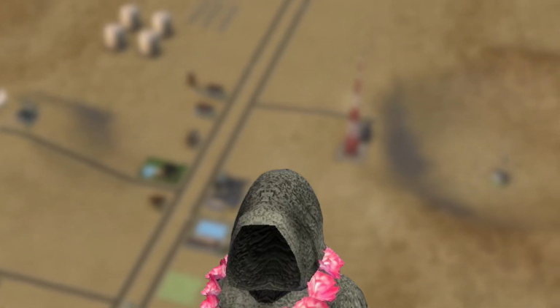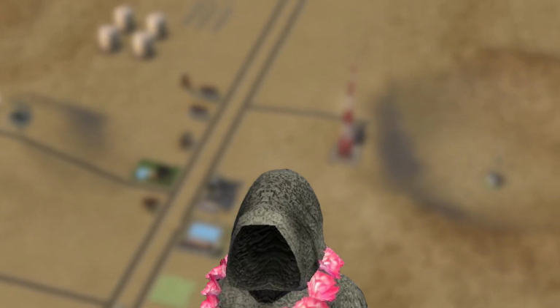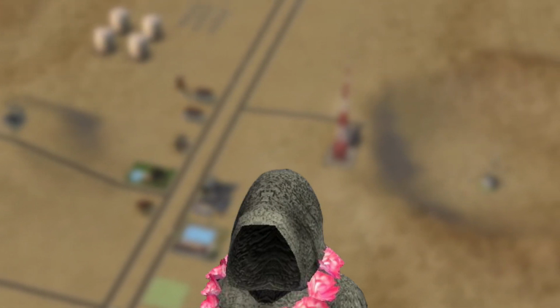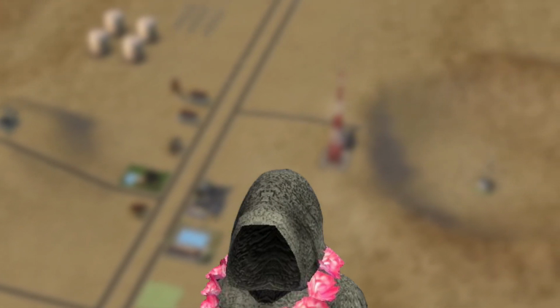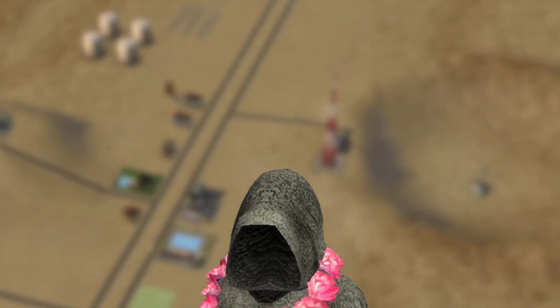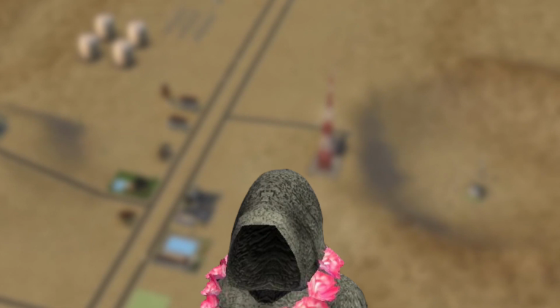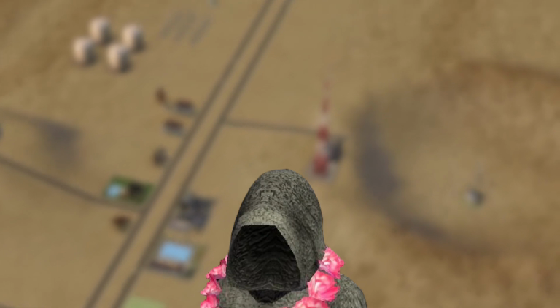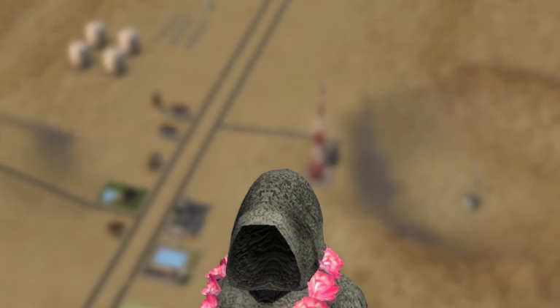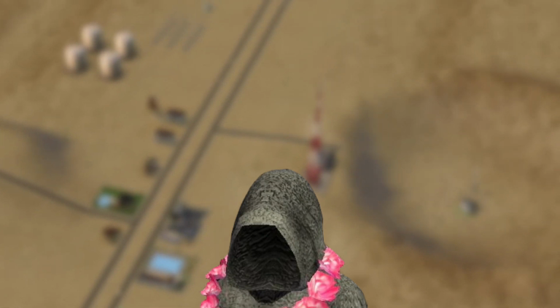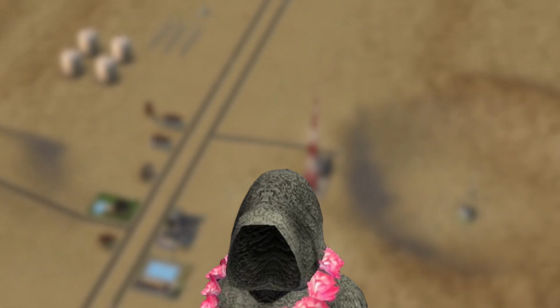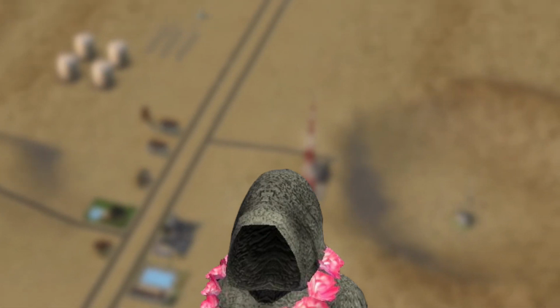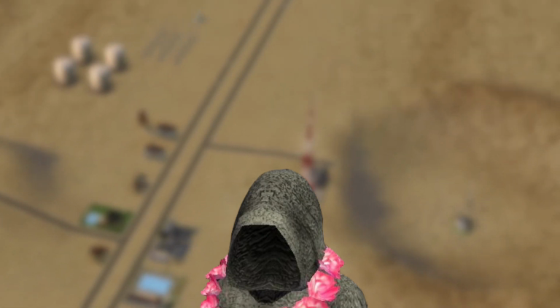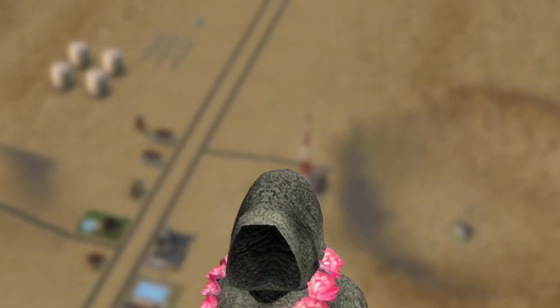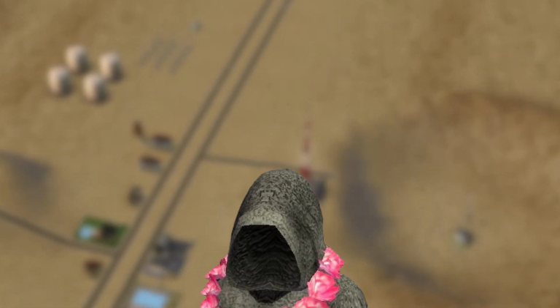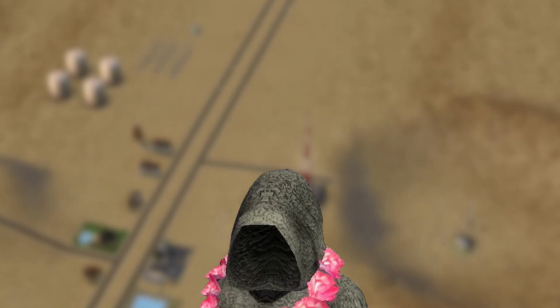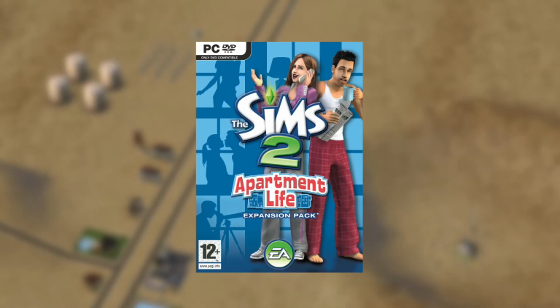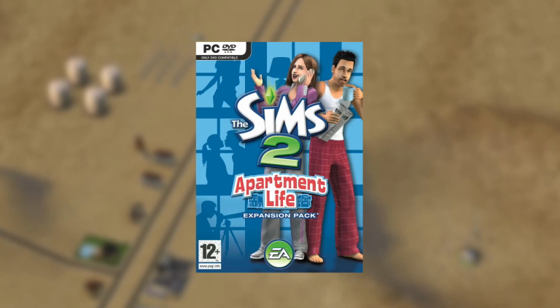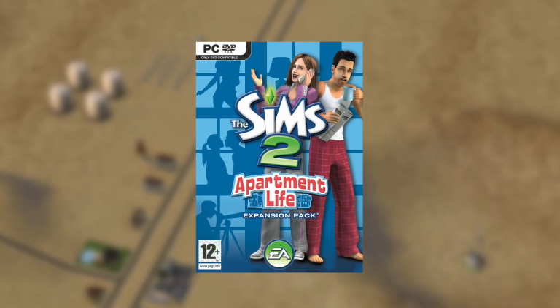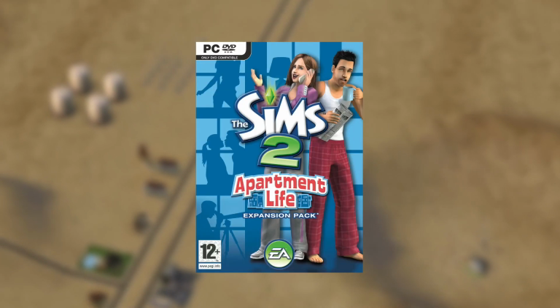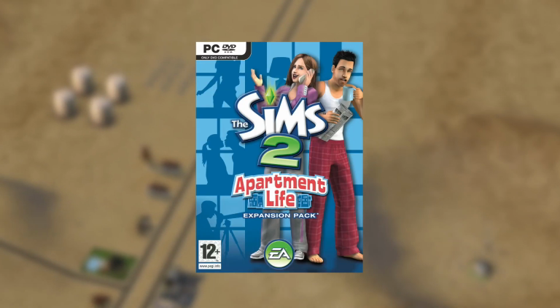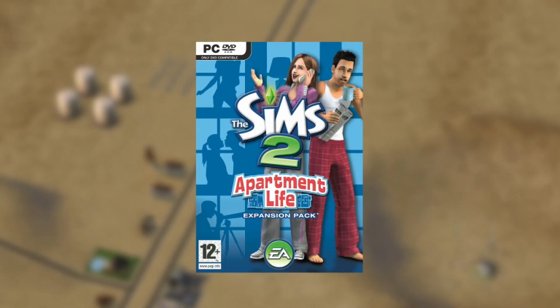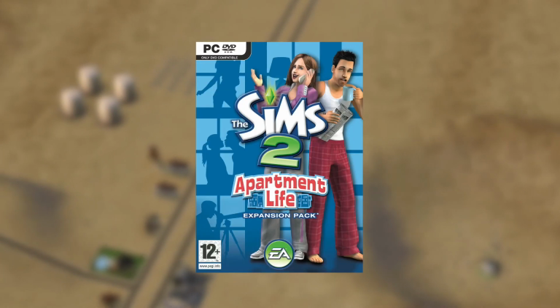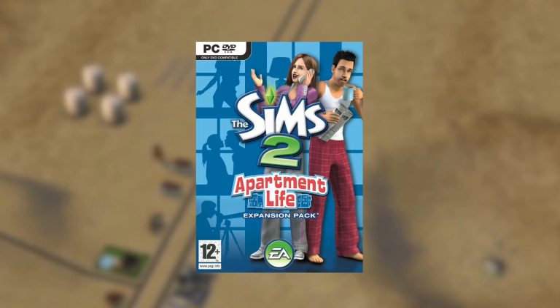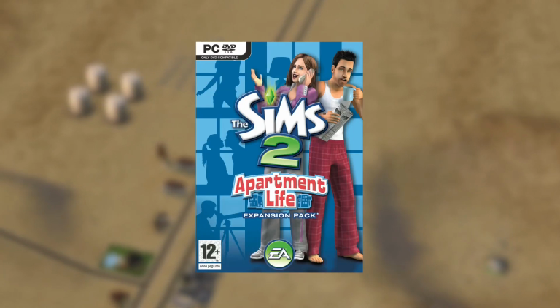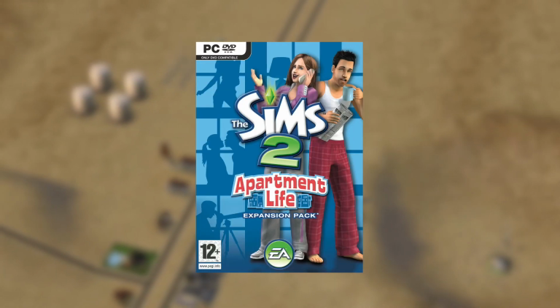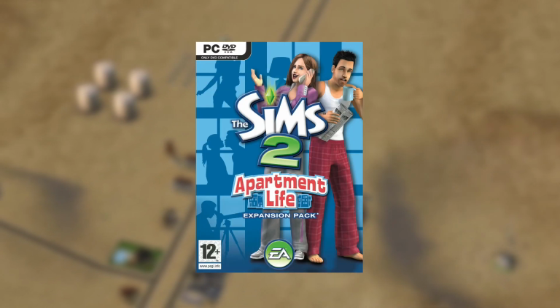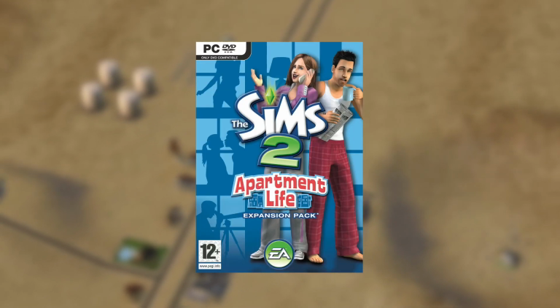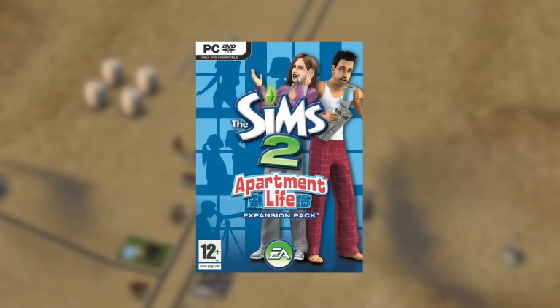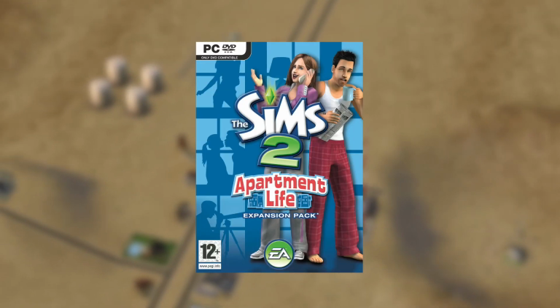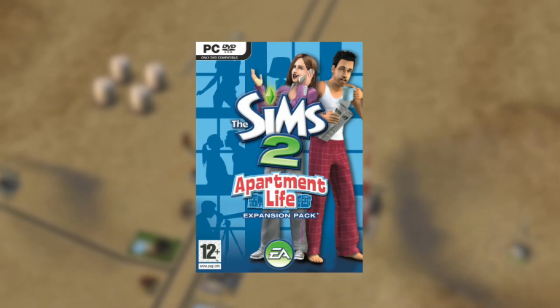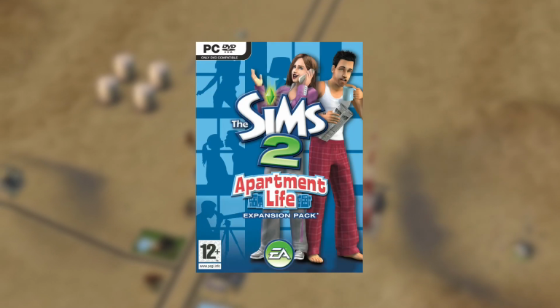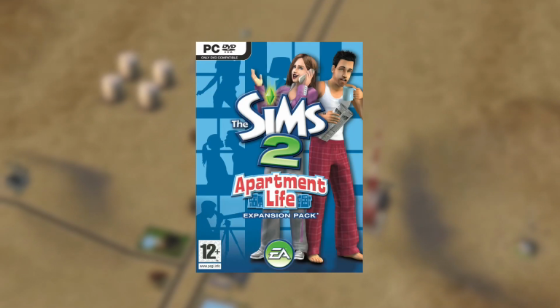Witches were not included in the base game but were added in the Sims 2 Apartment Life expansion pack, back in August 25th, 2008.